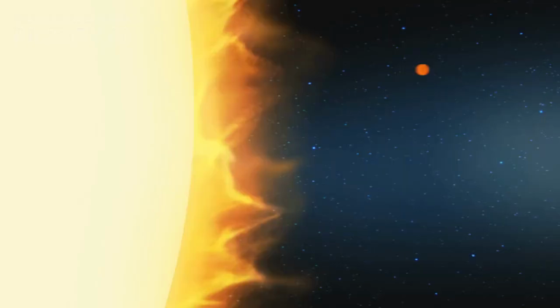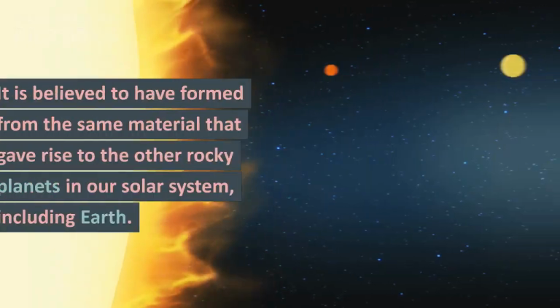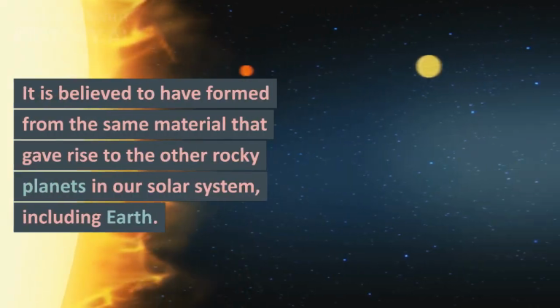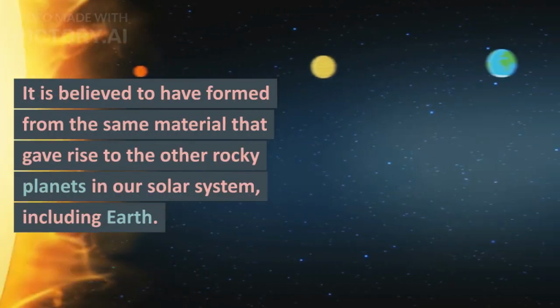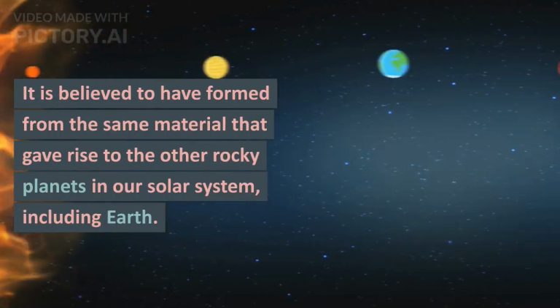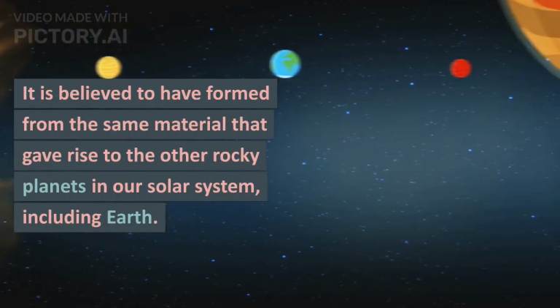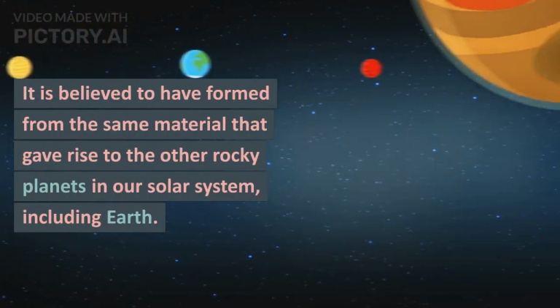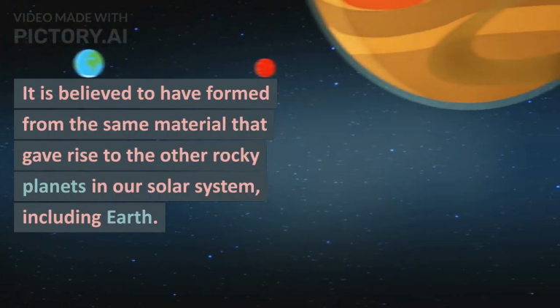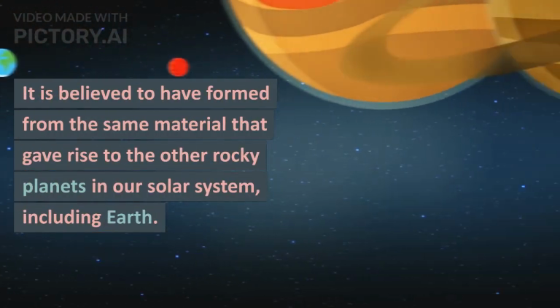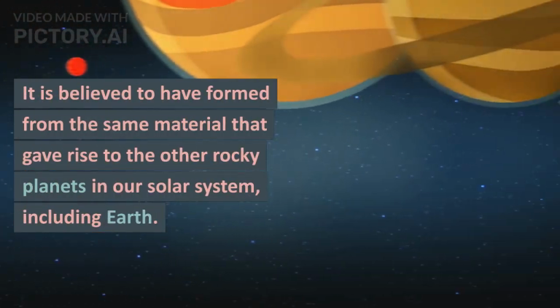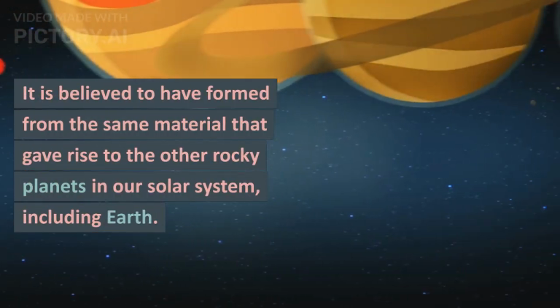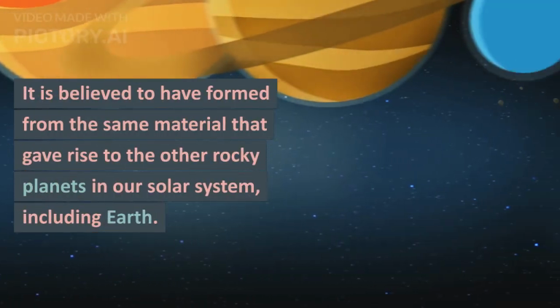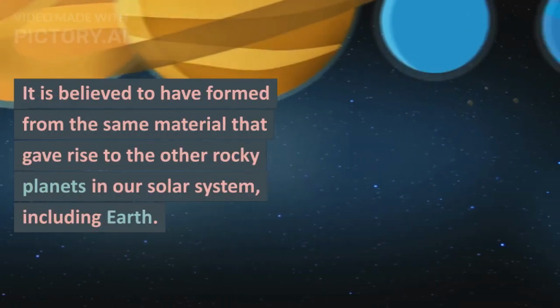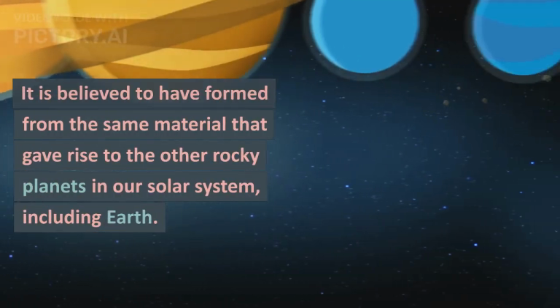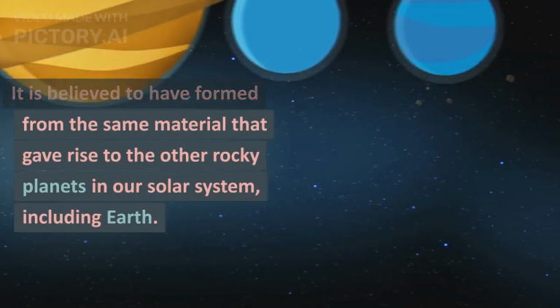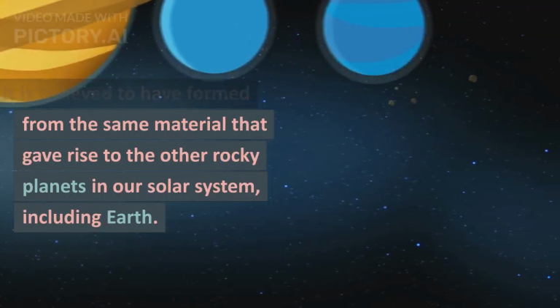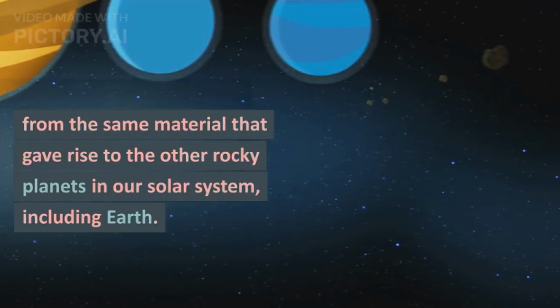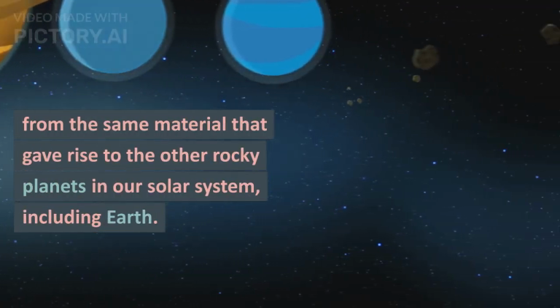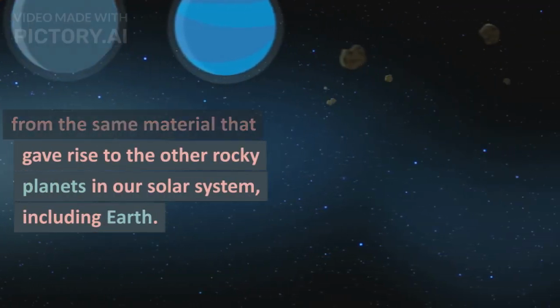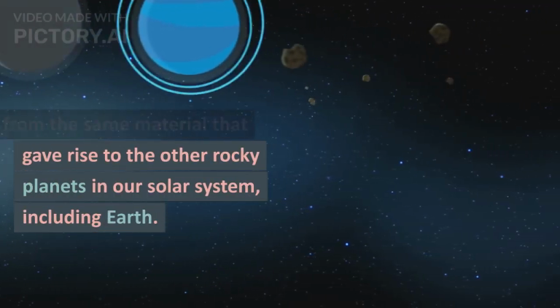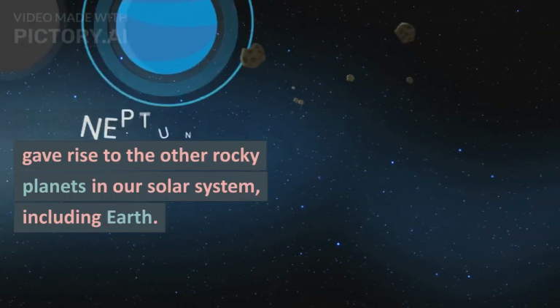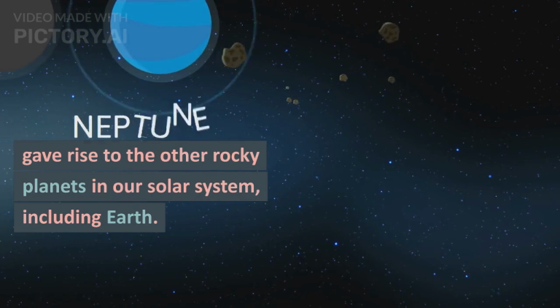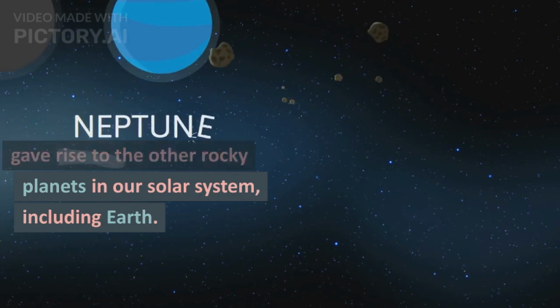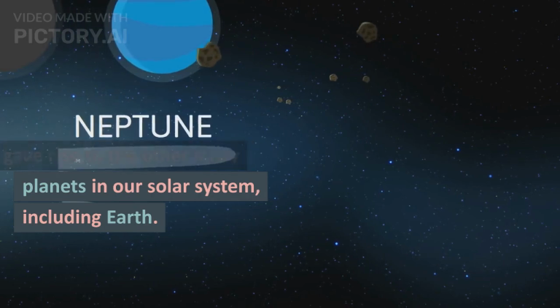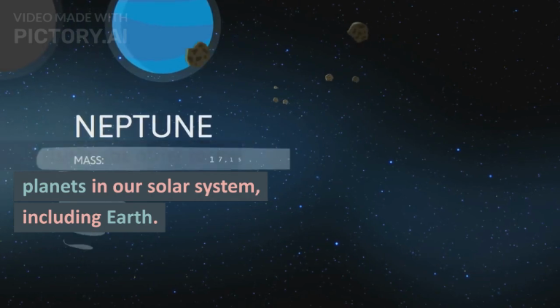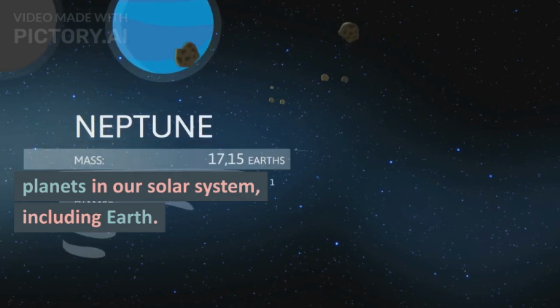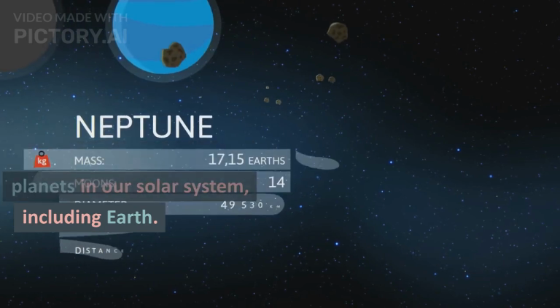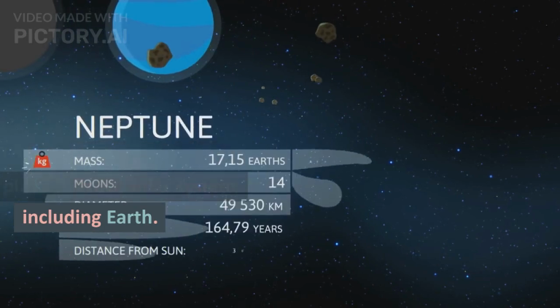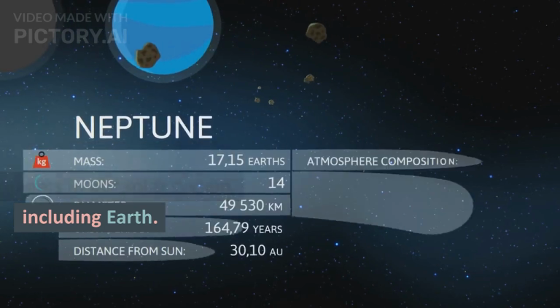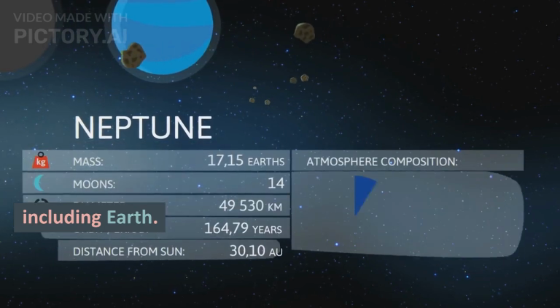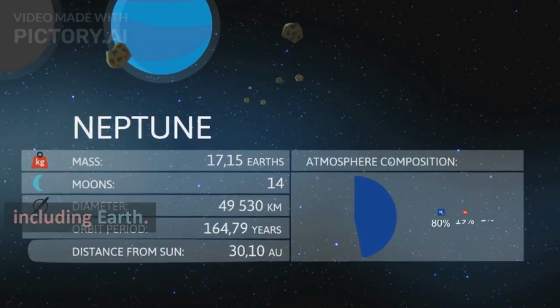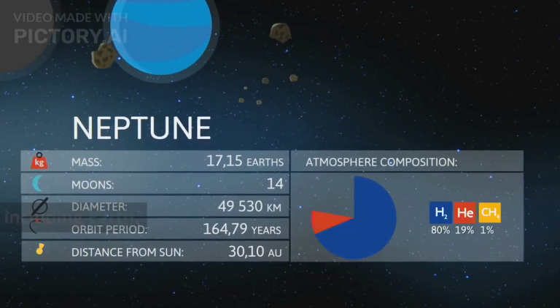Ceres is believed to have formed from the same material that gave rise to the other rocky planets in our solar system, including Earth, around 4.6 billion years ago.